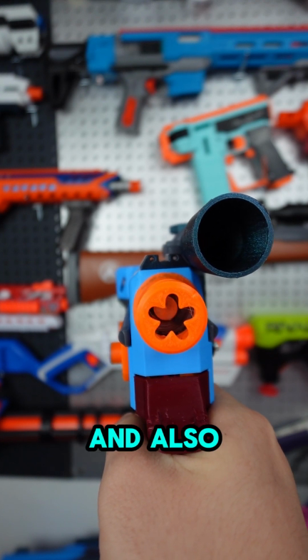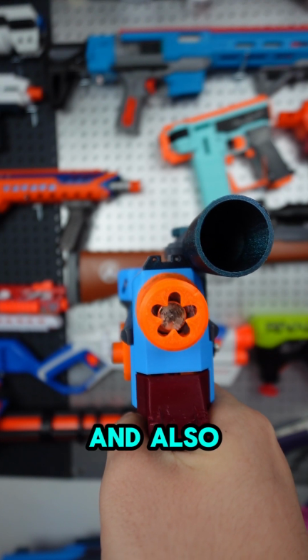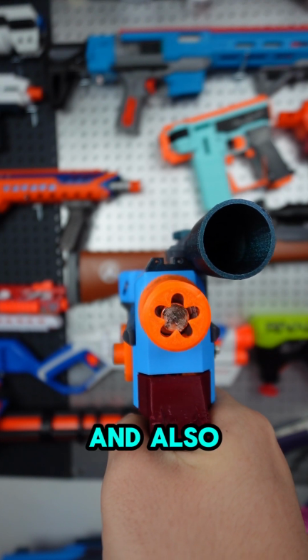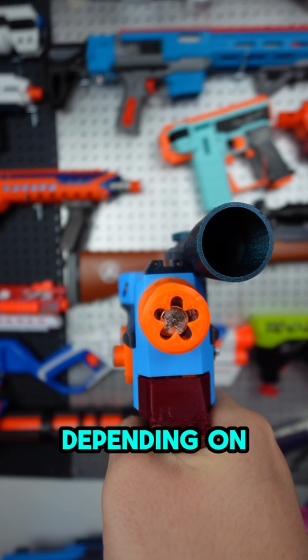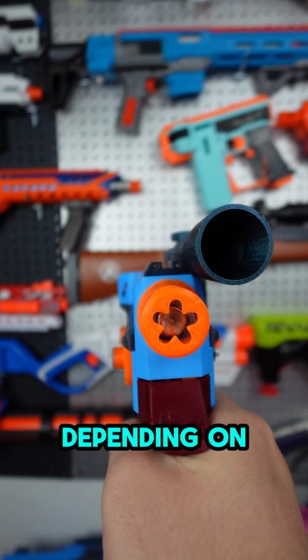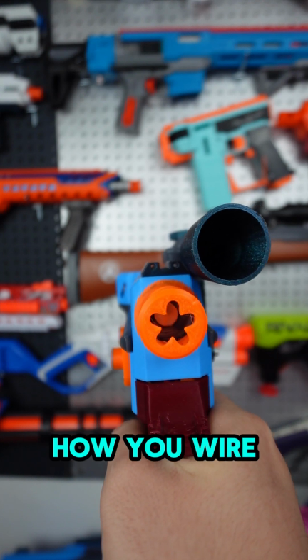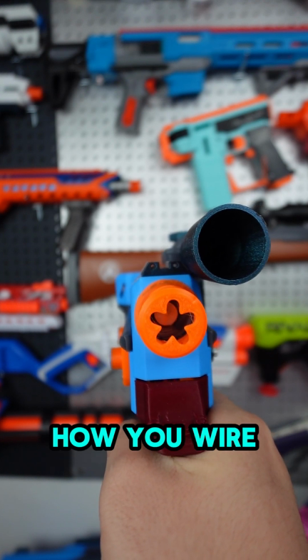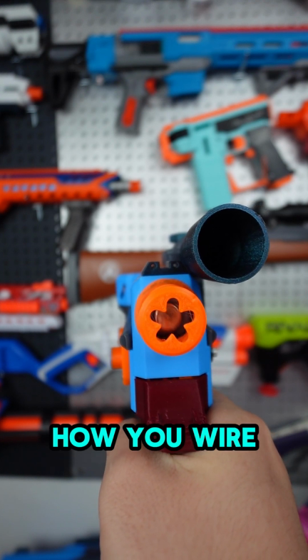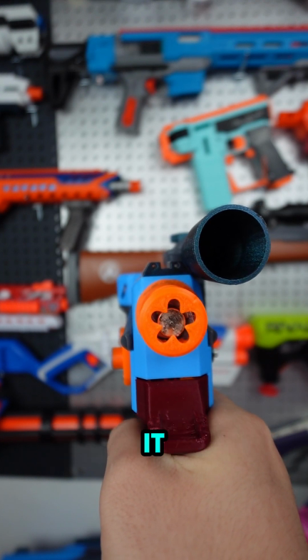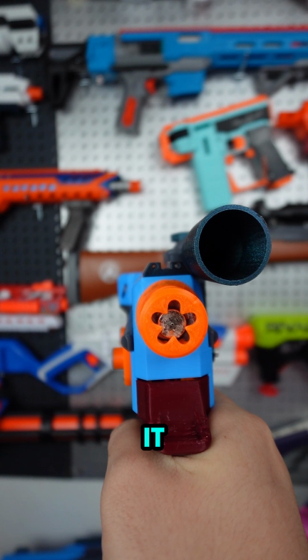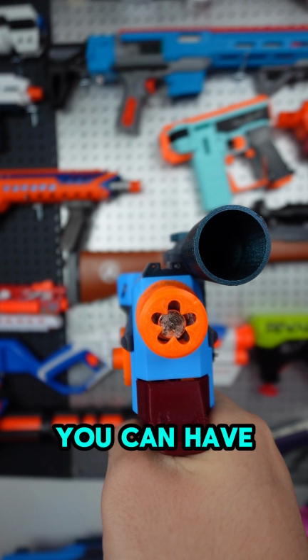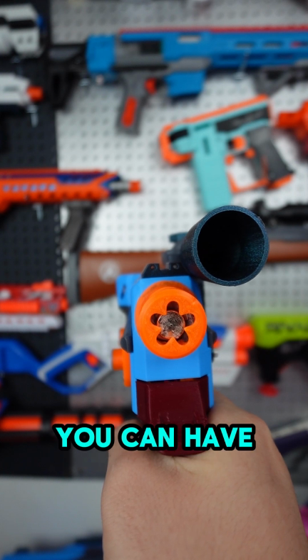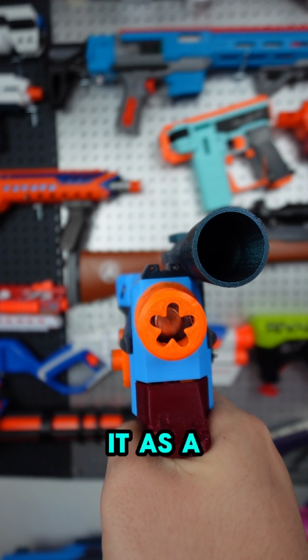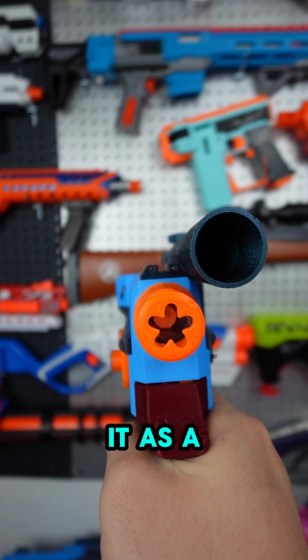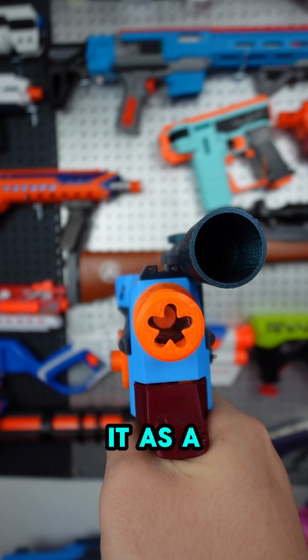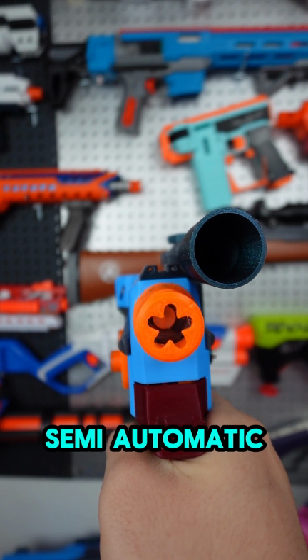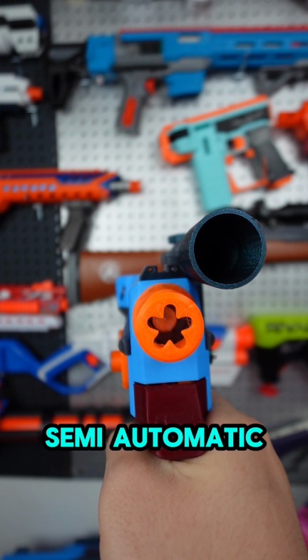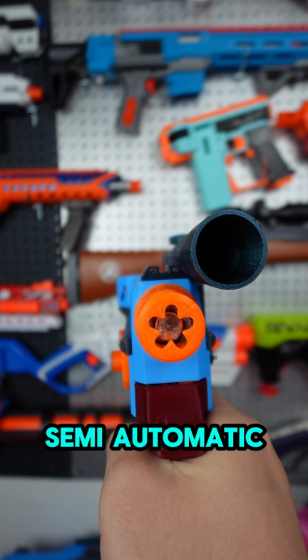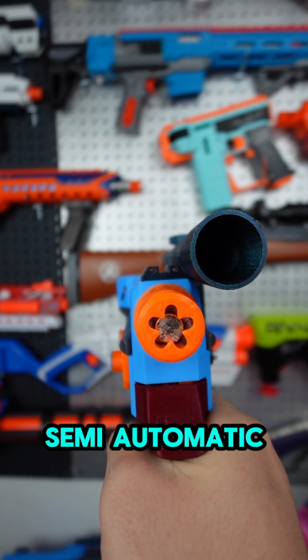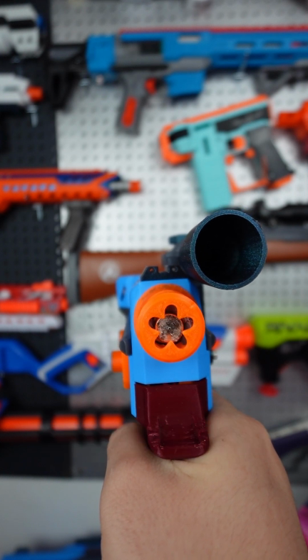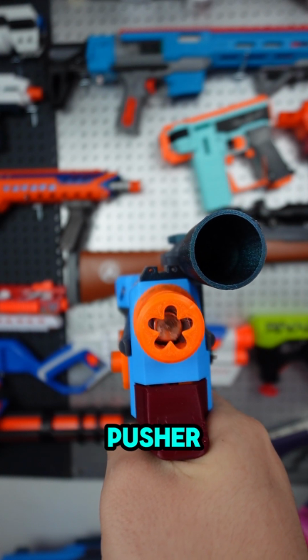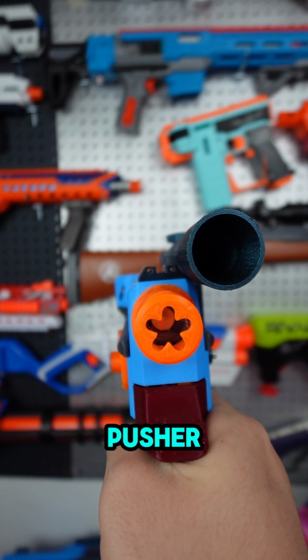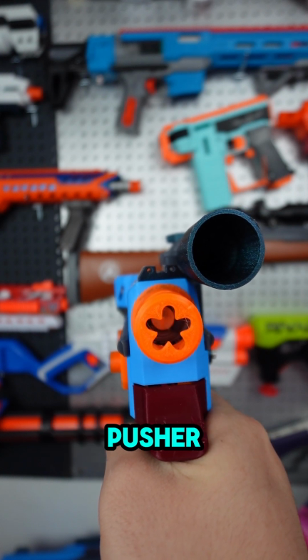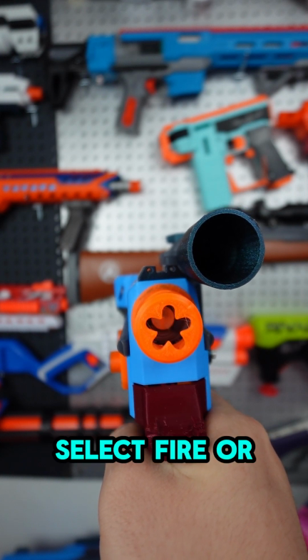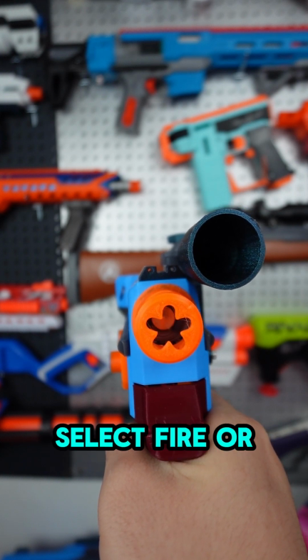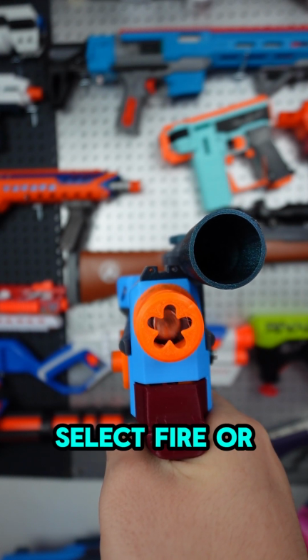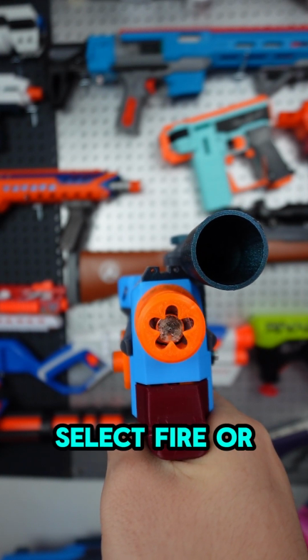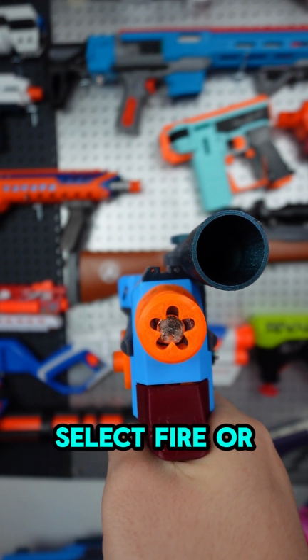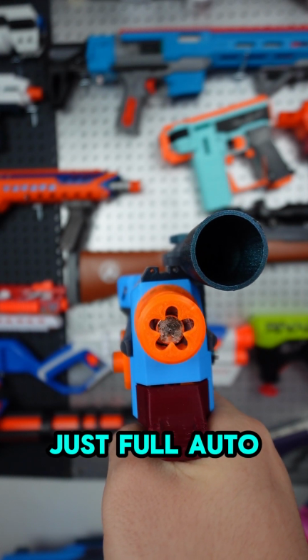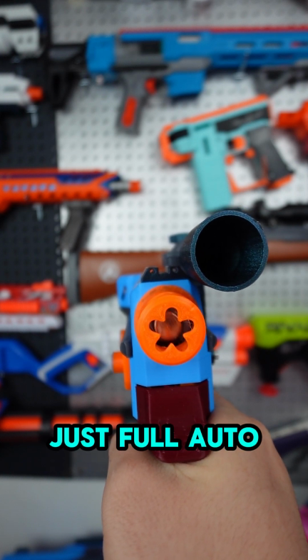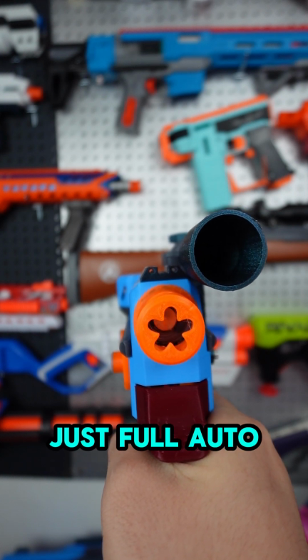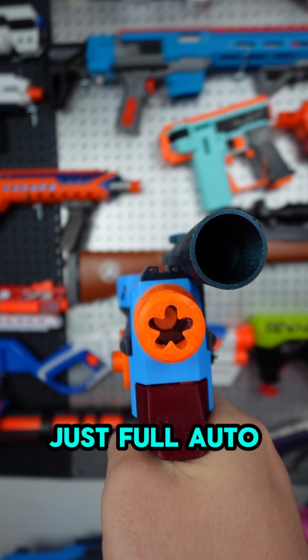And also depending on how you wire it, you can have it as a semi-automatic pusher, select fire, or just full auto.